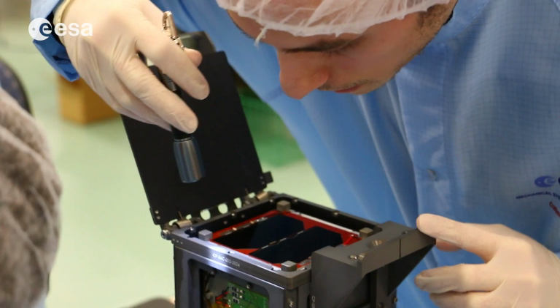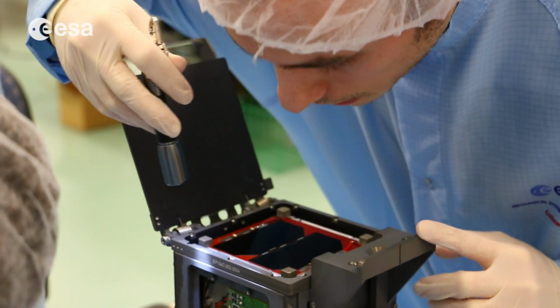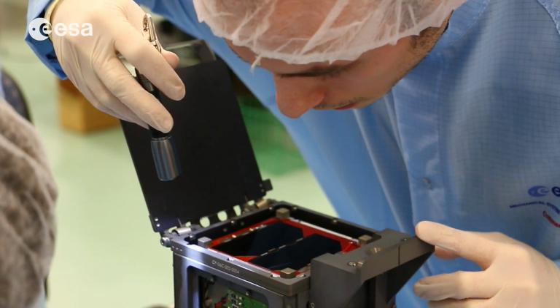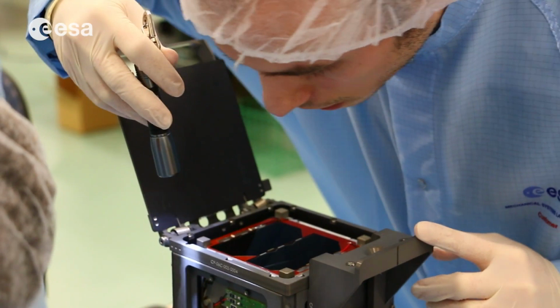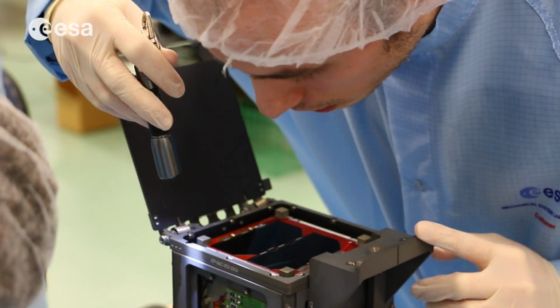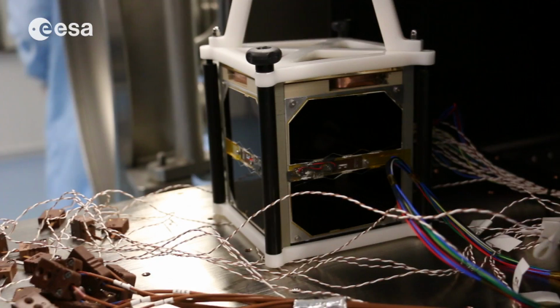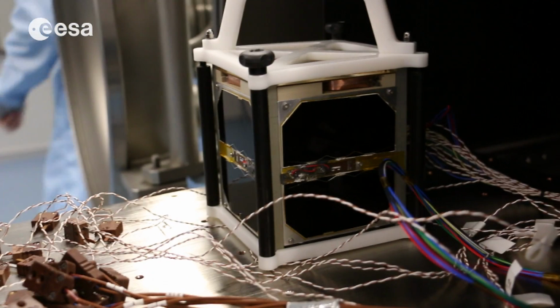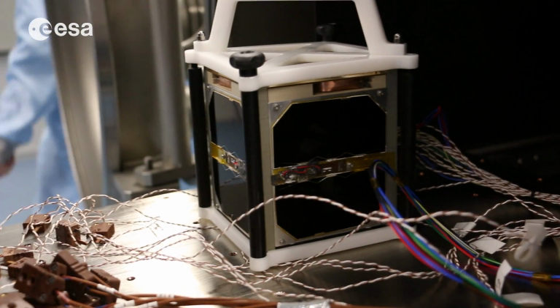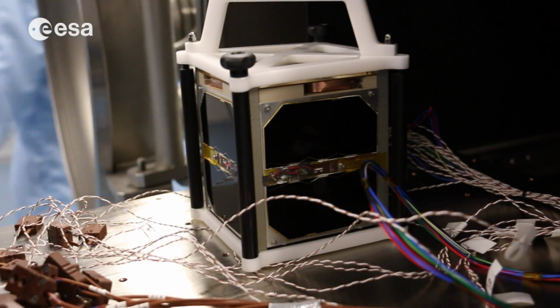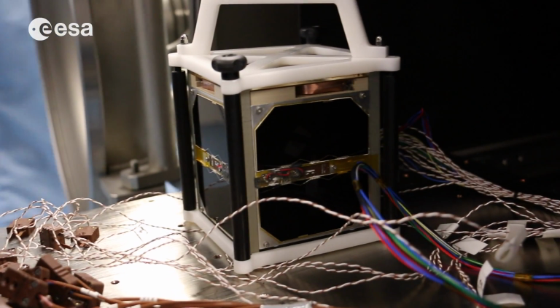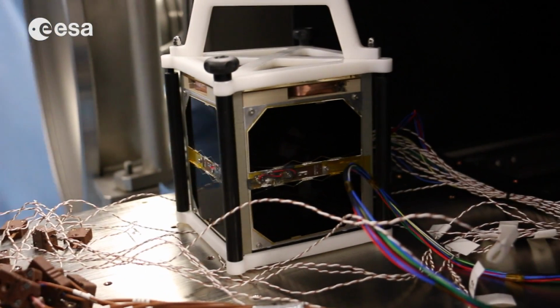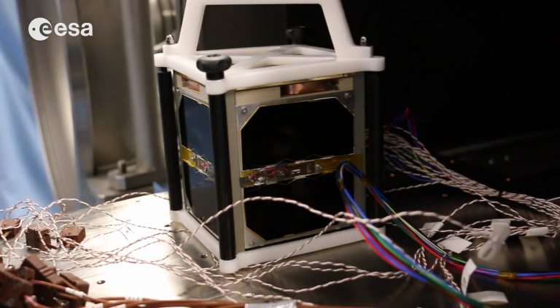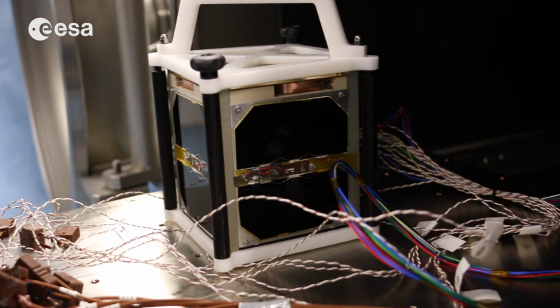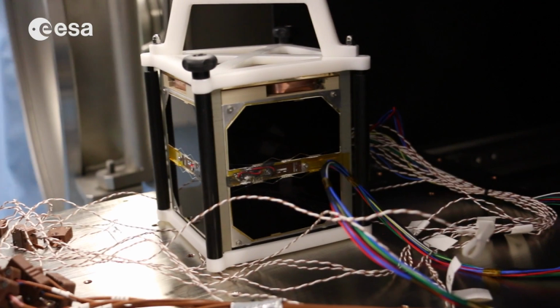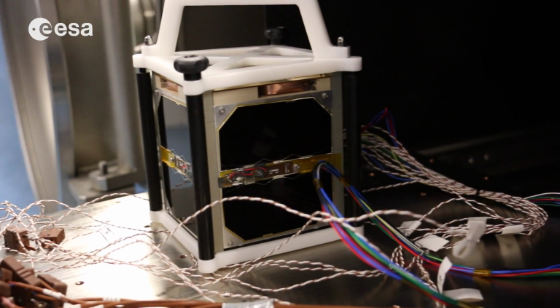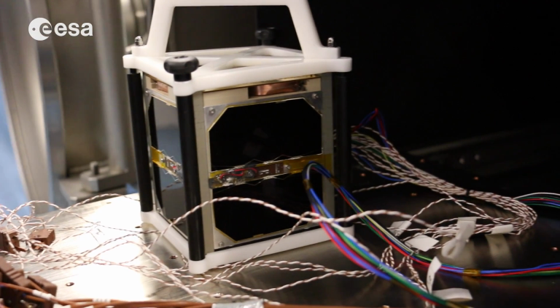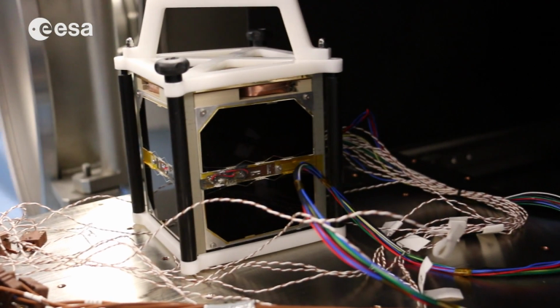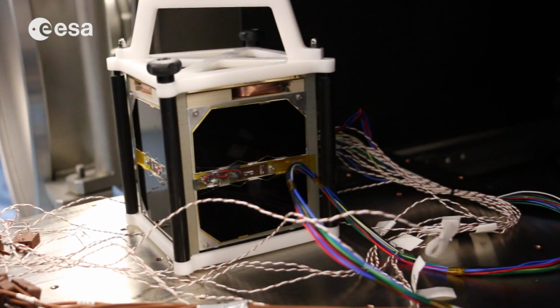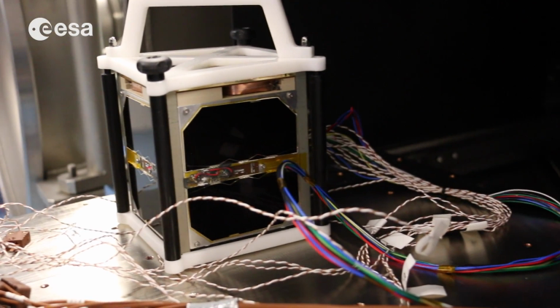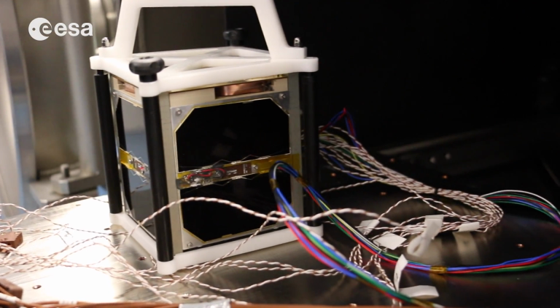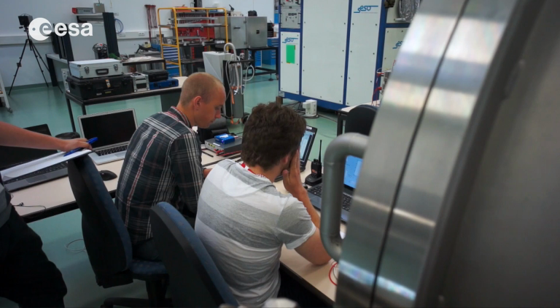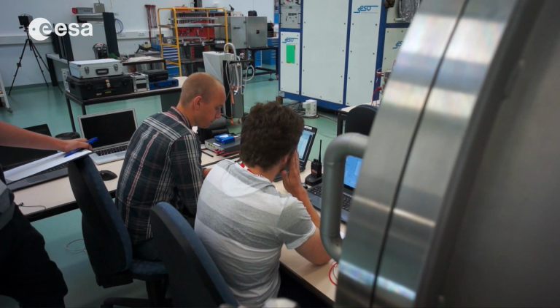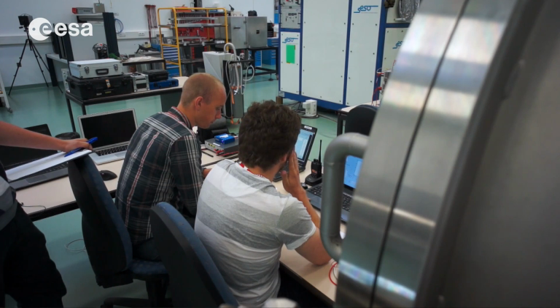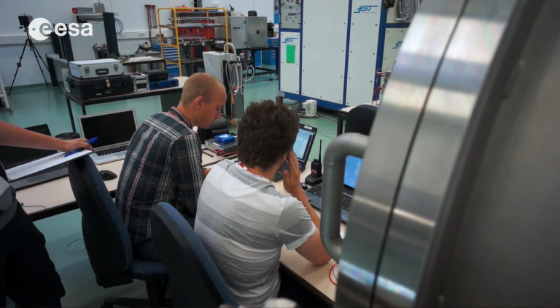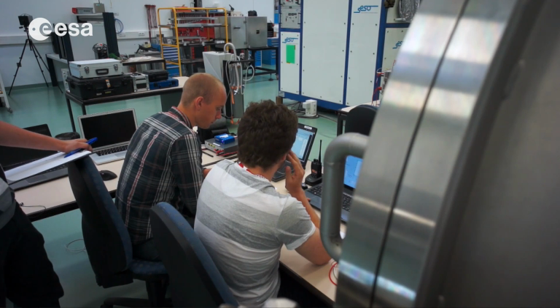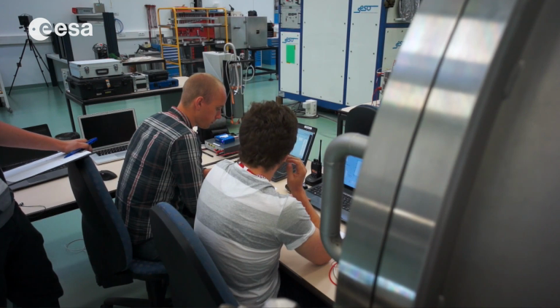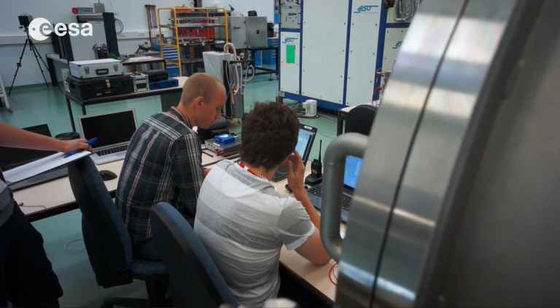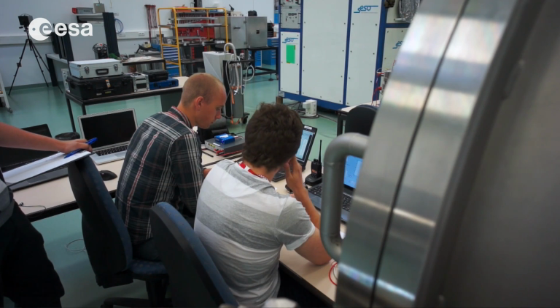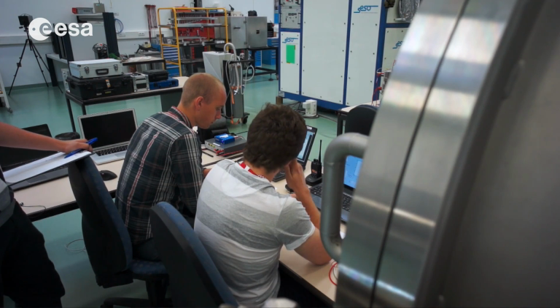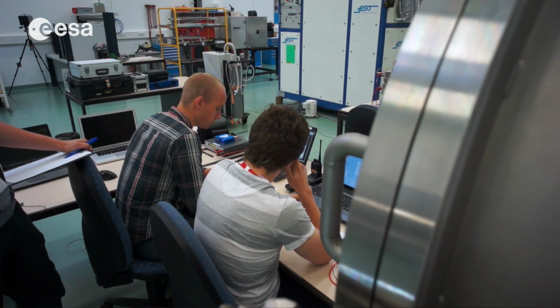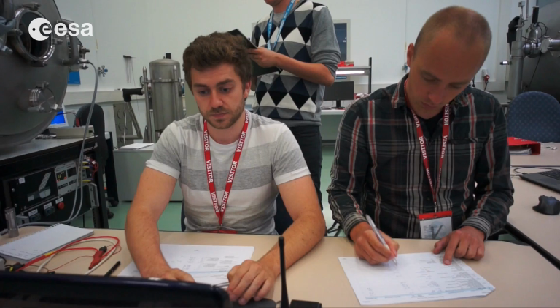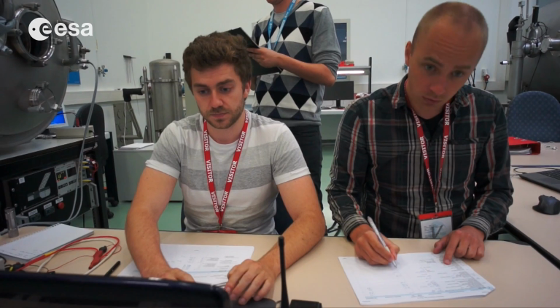Of course we get a lot of educational value from it — we learn many things that you otherwise wouldn't learn.